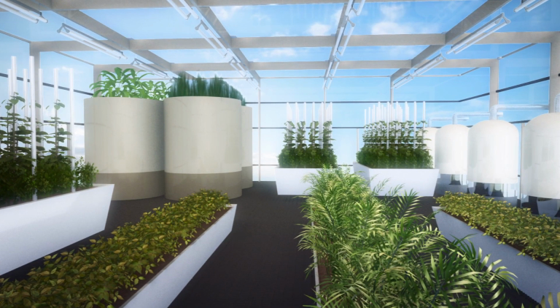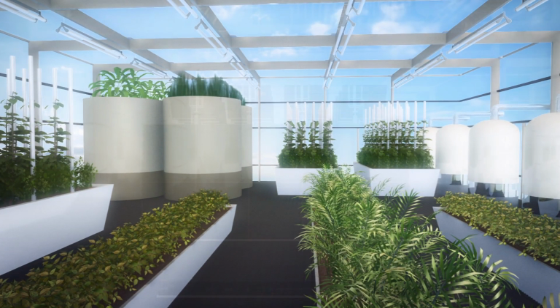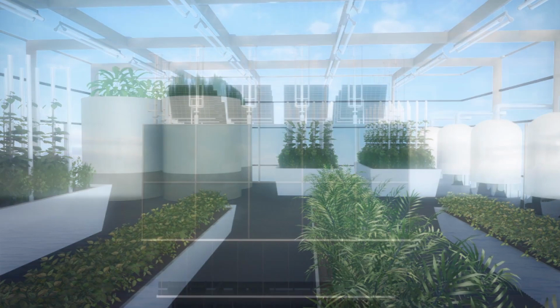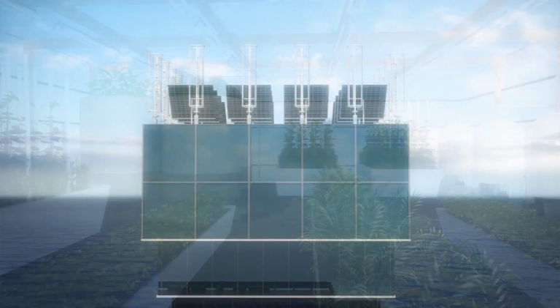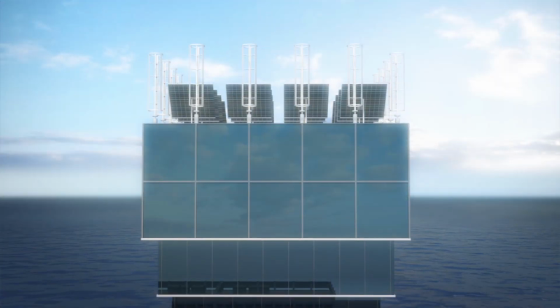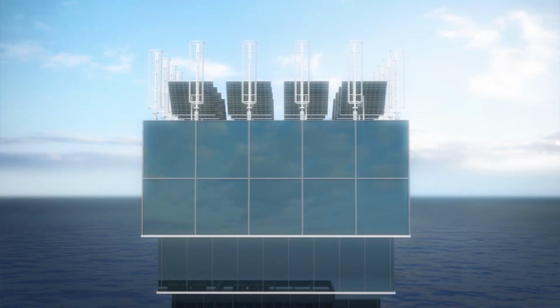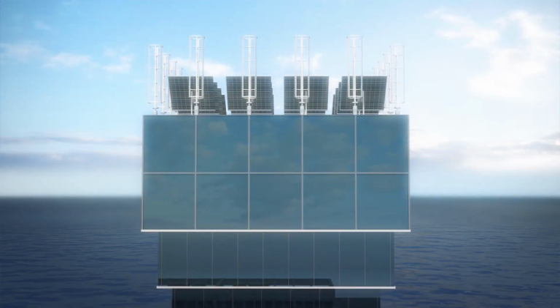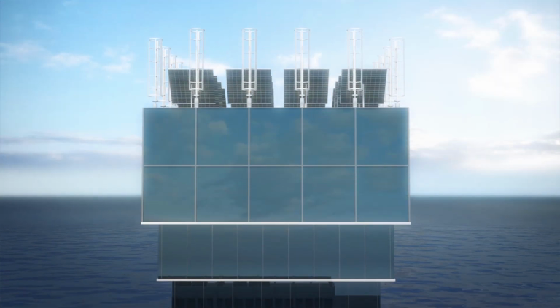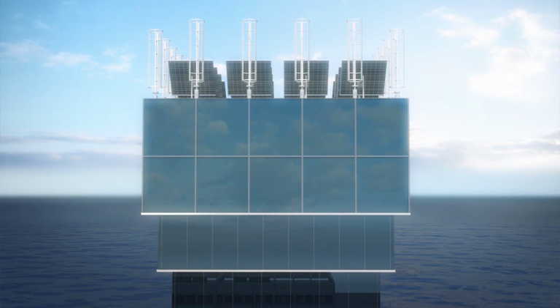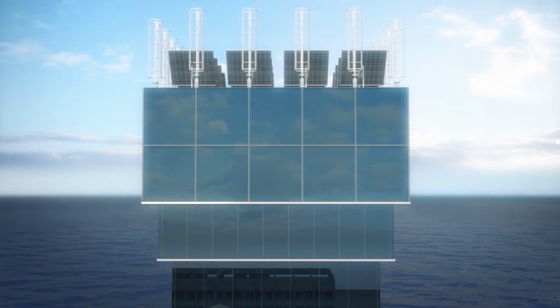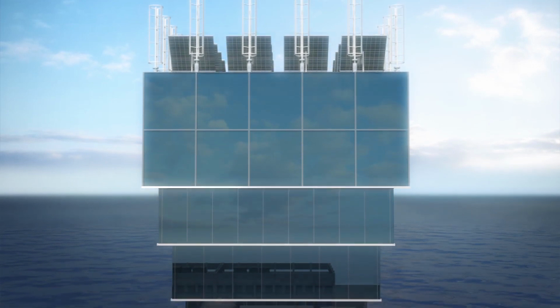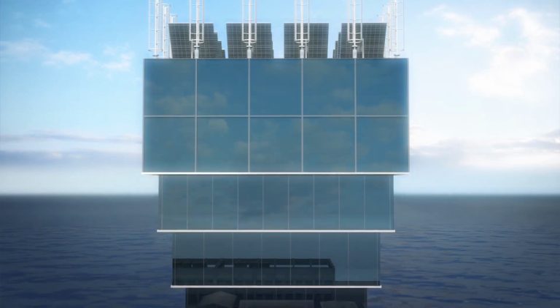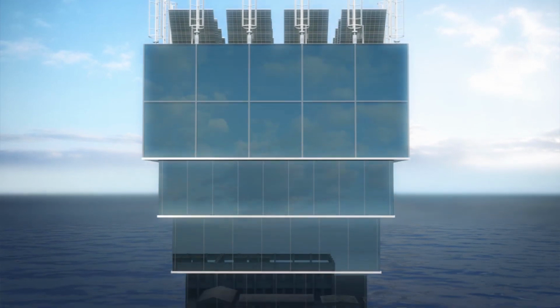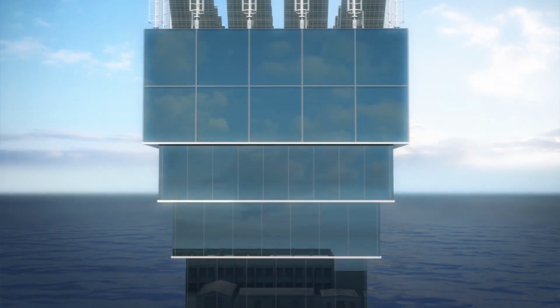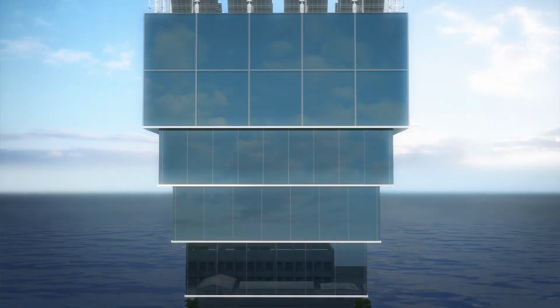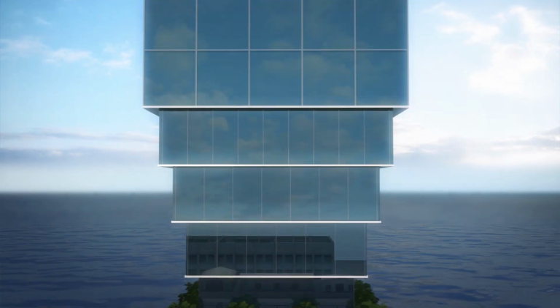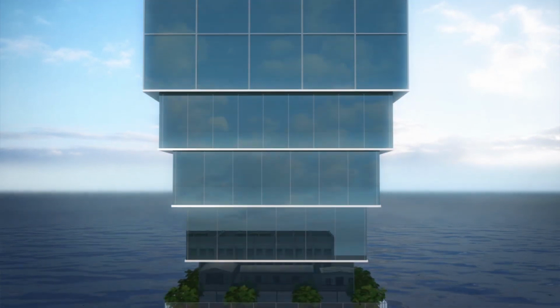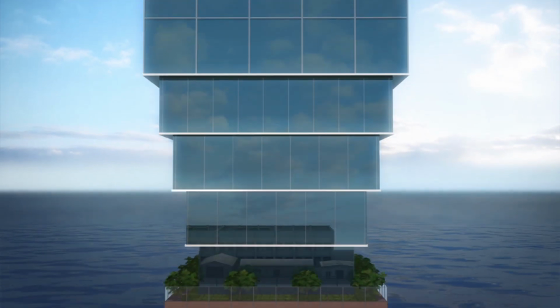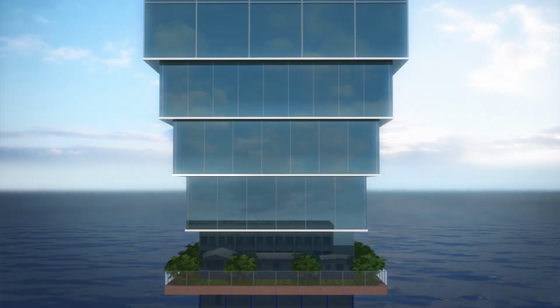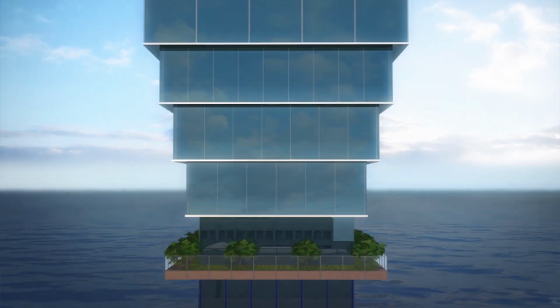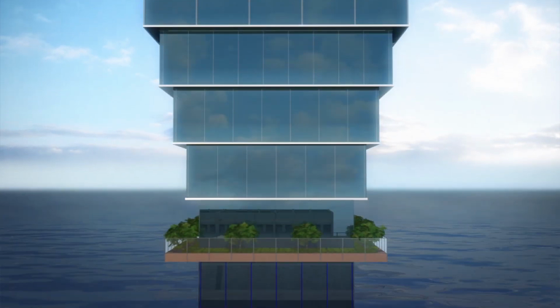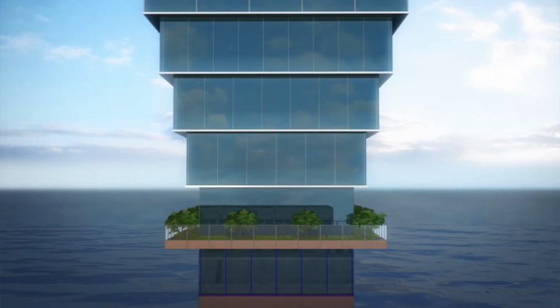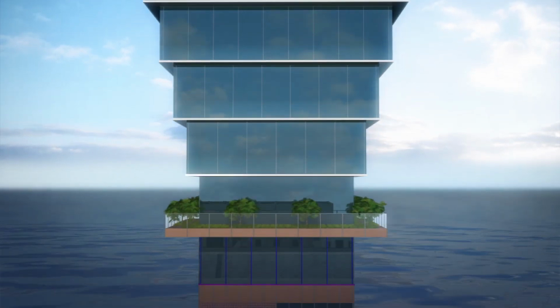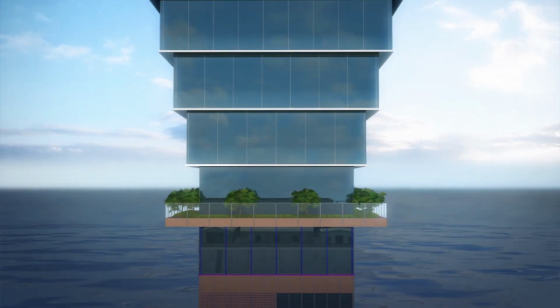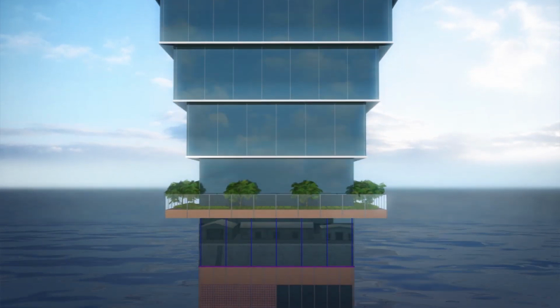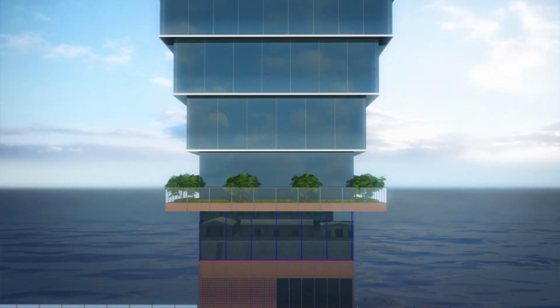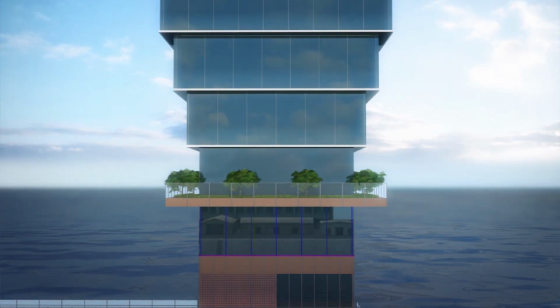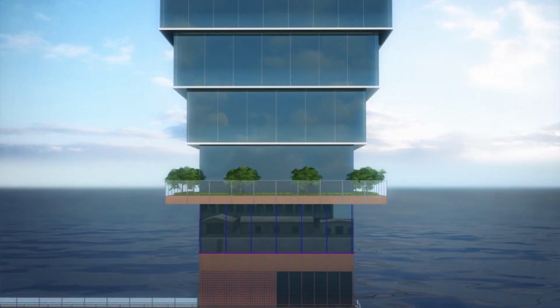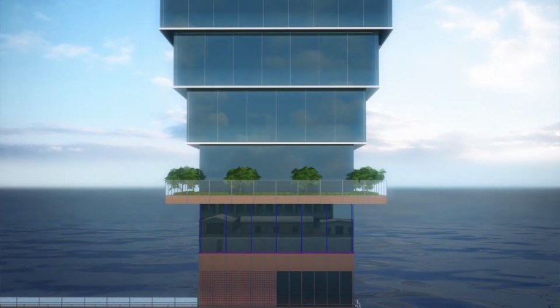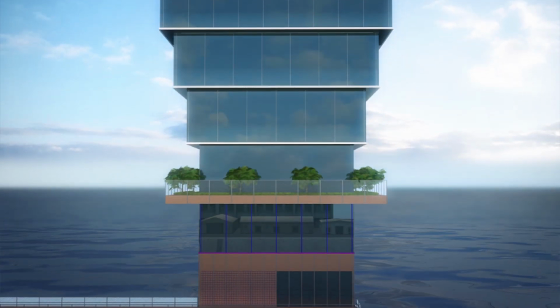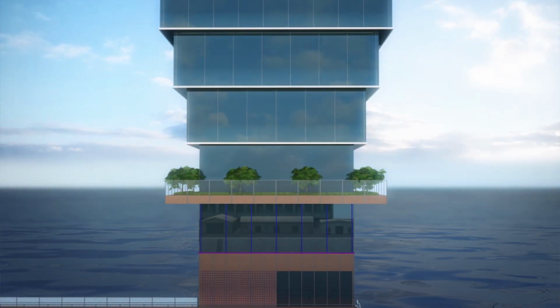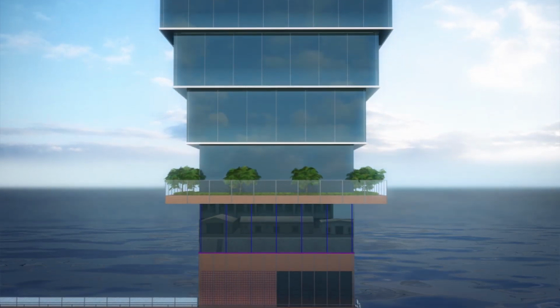Each floor would have a specific purpose and would work in unison with other floors to create a viable ecosystem.